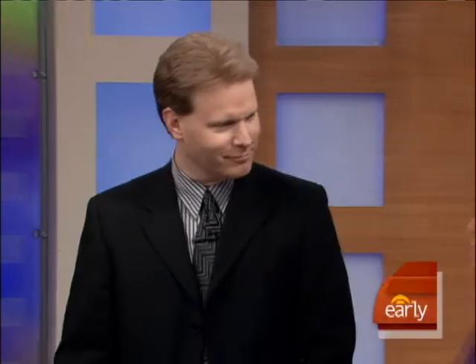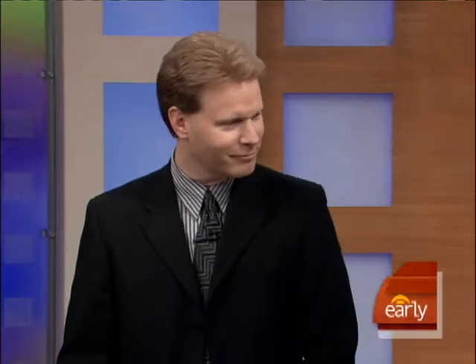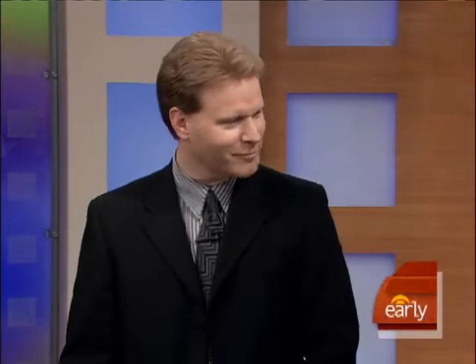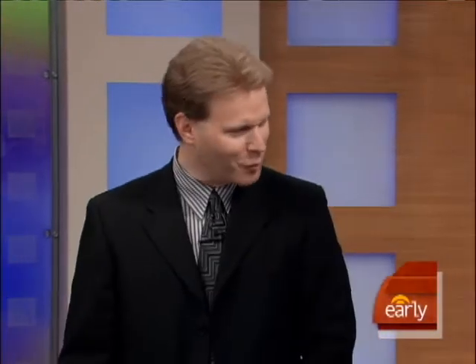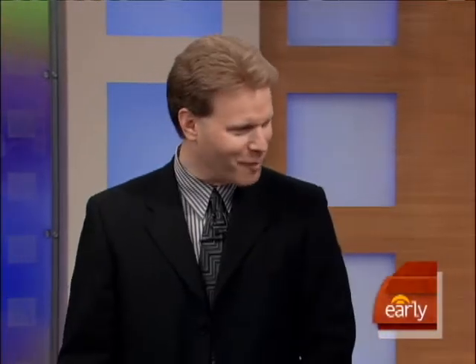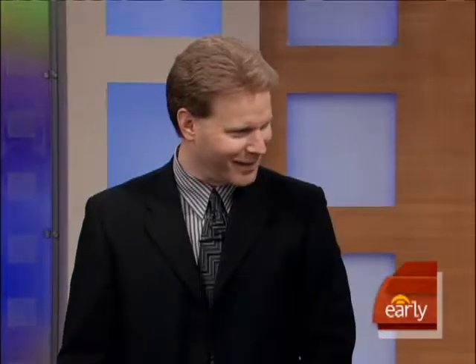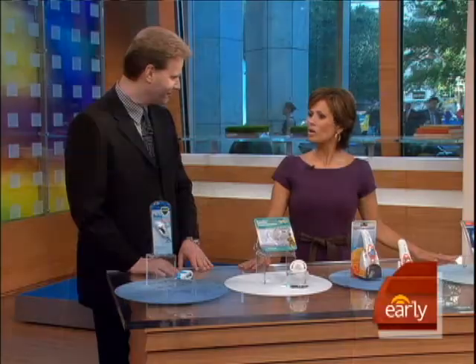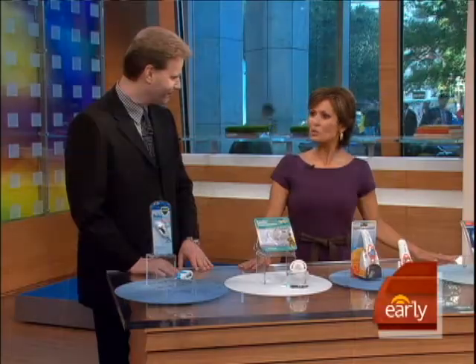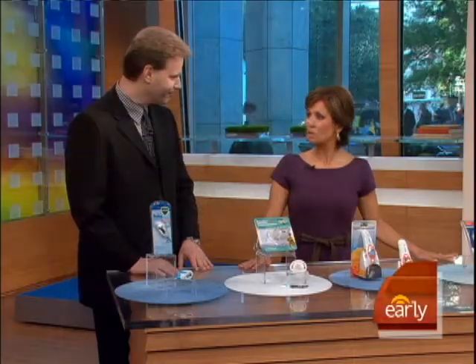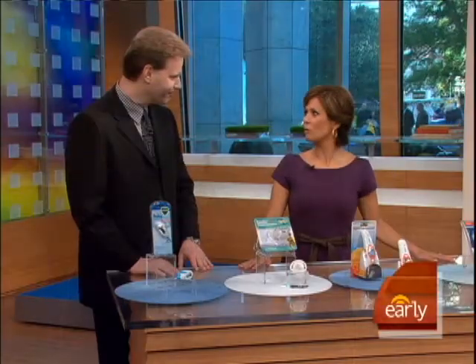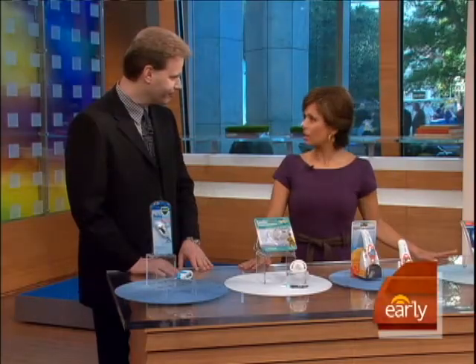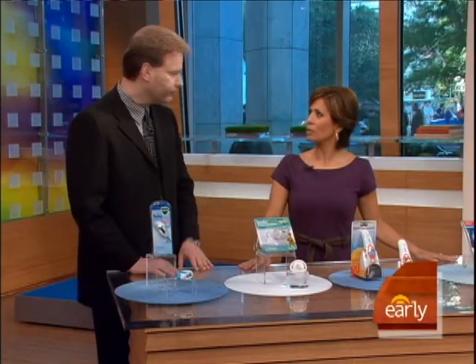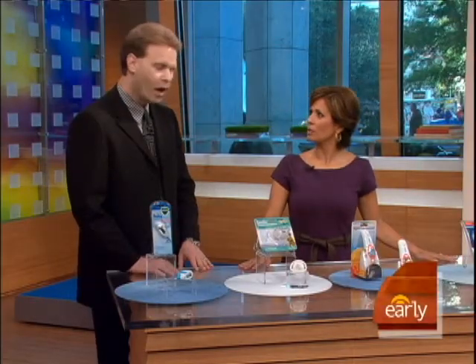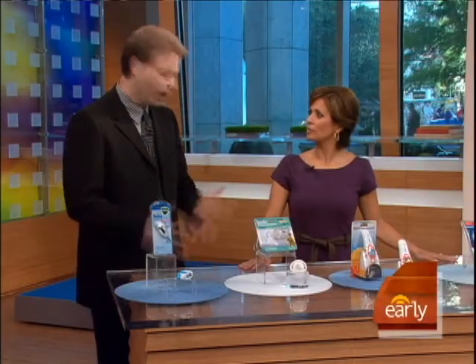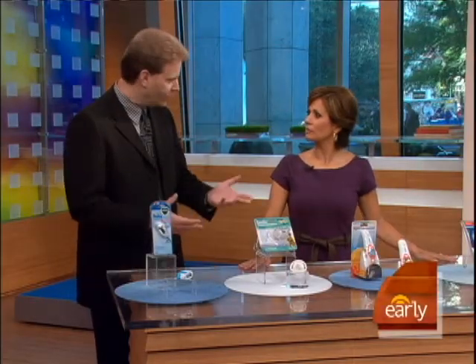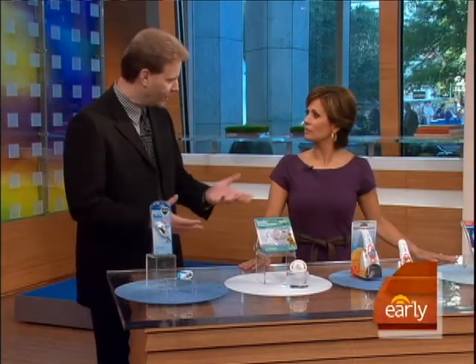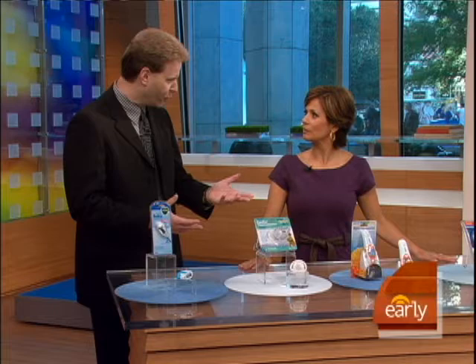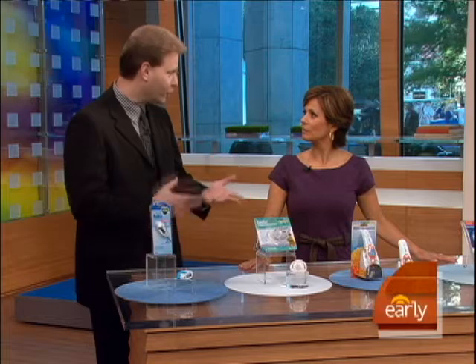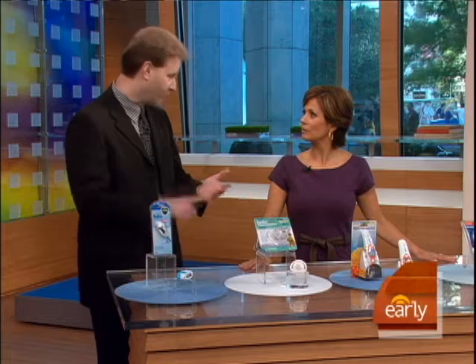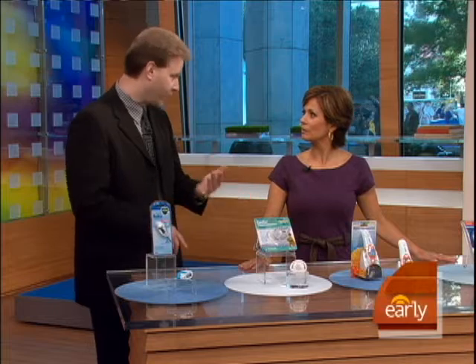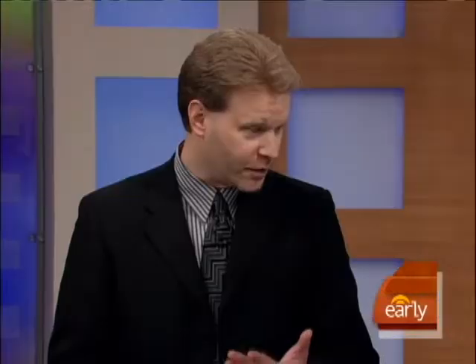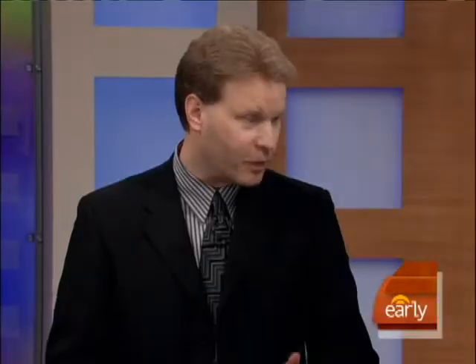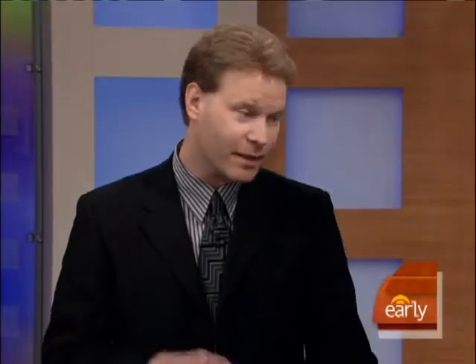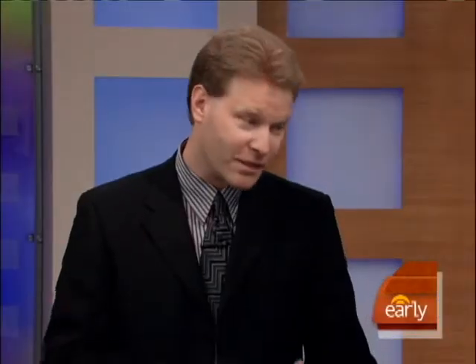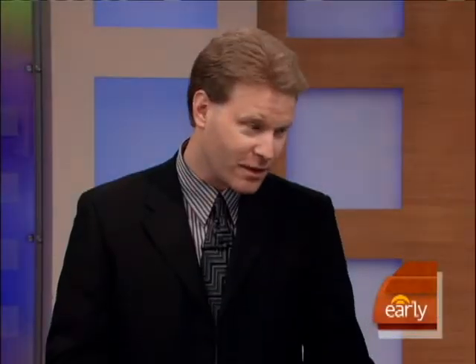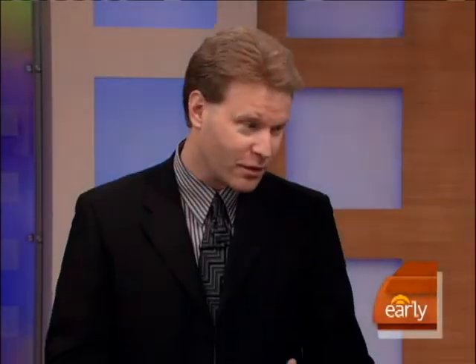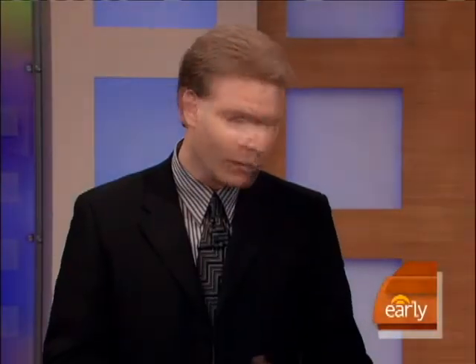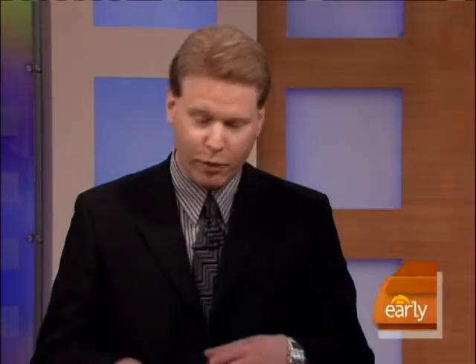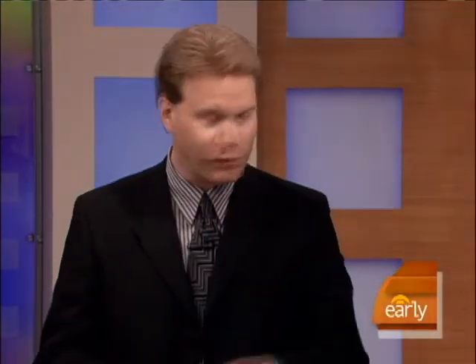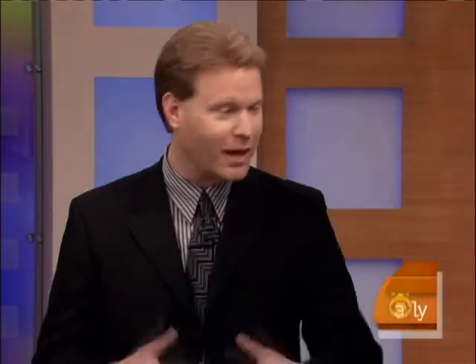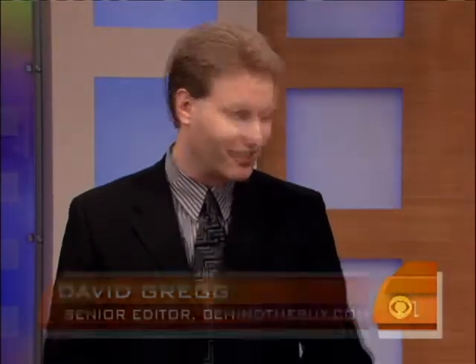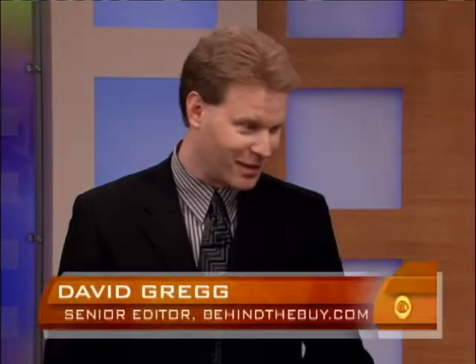Good morning, David. Good morning, Maggie. What should we look for in a thermometer? You said the first word, which is accuracy. You want something that's fast also, but preferably non-invasive.